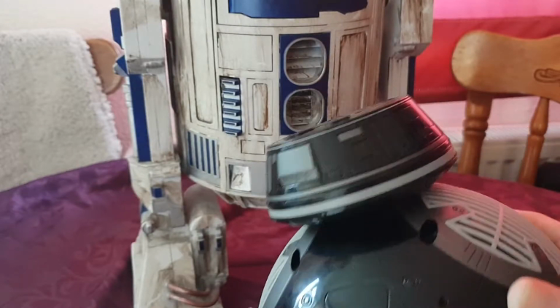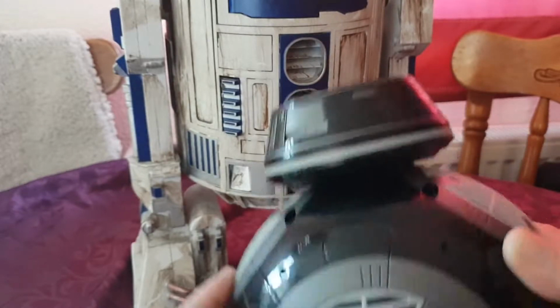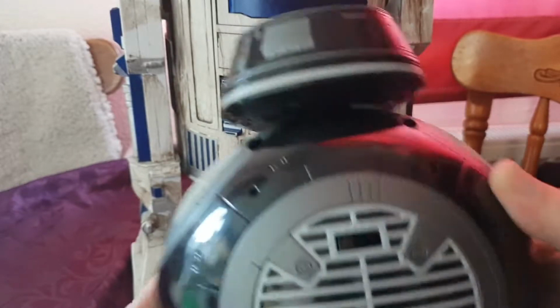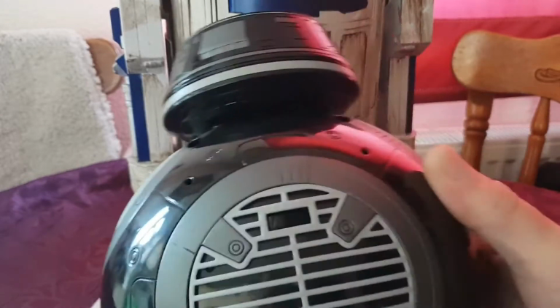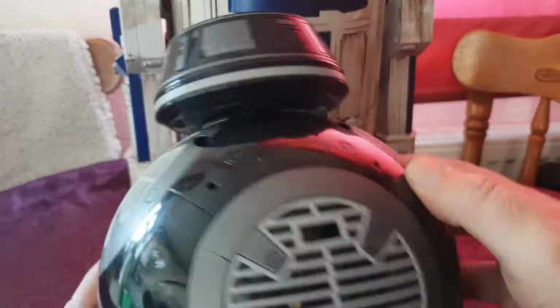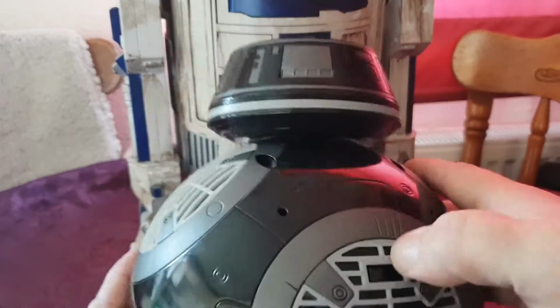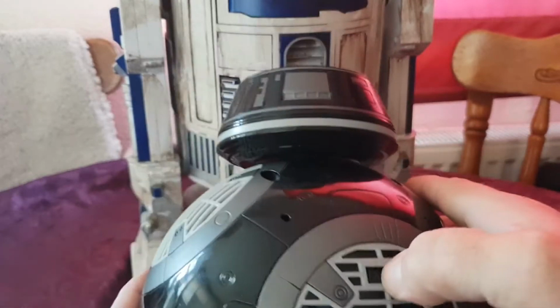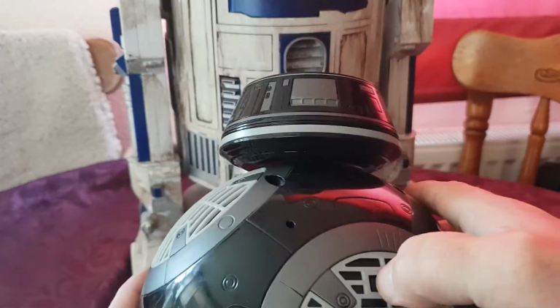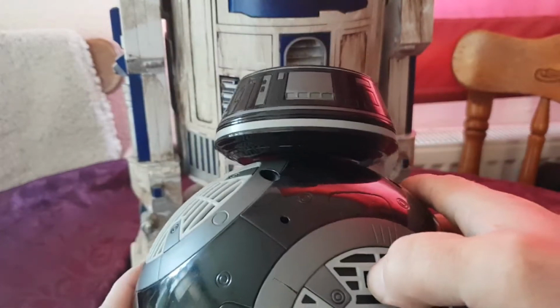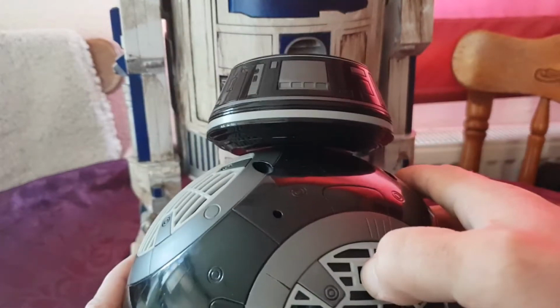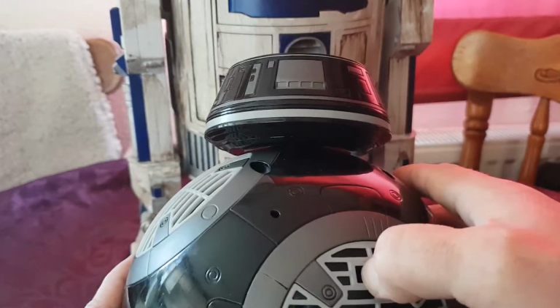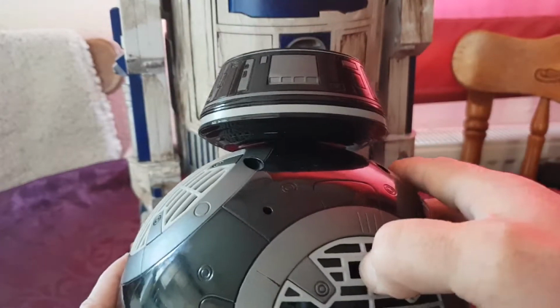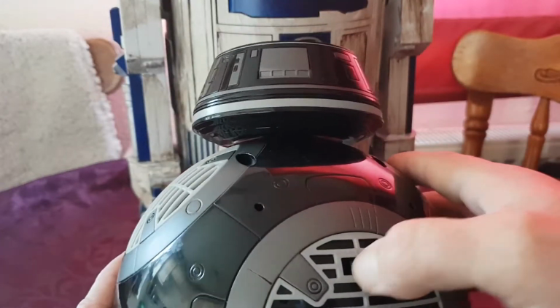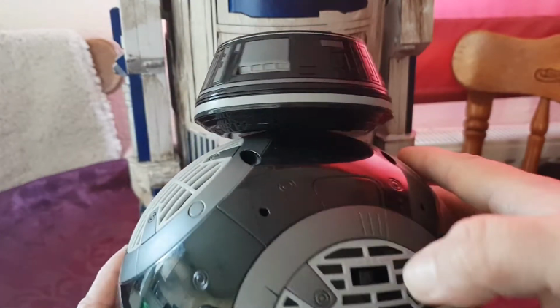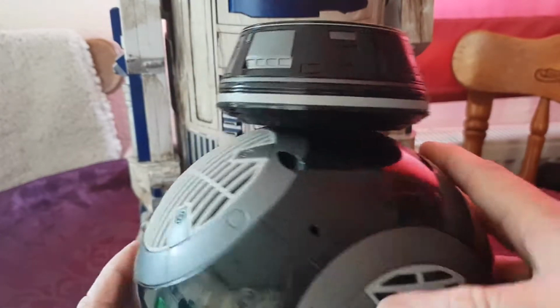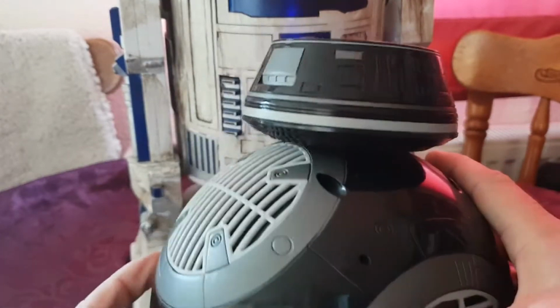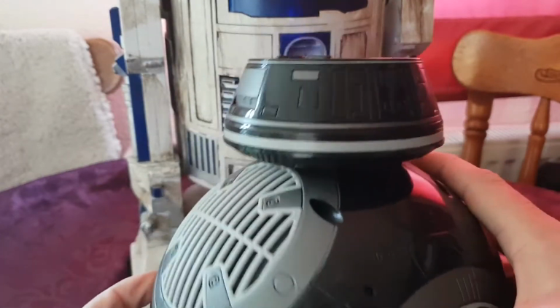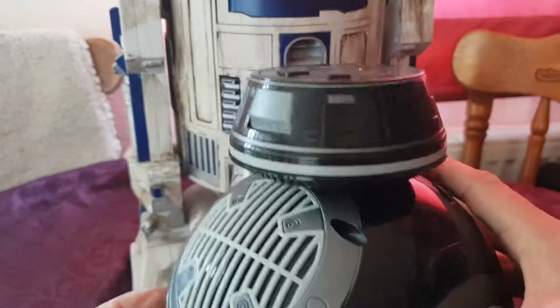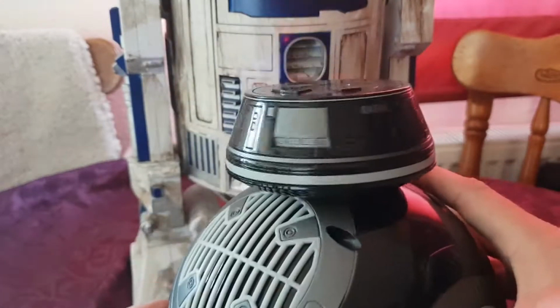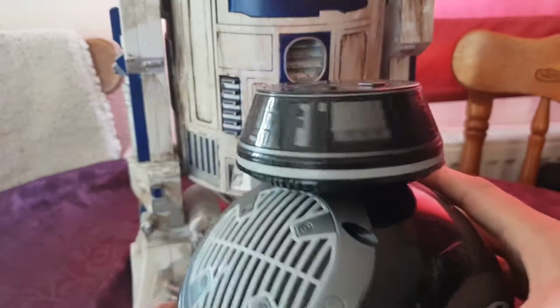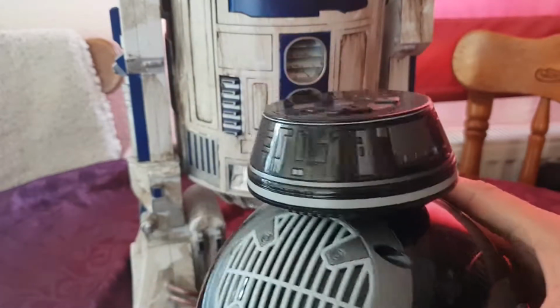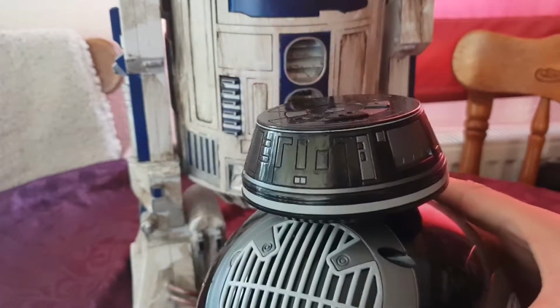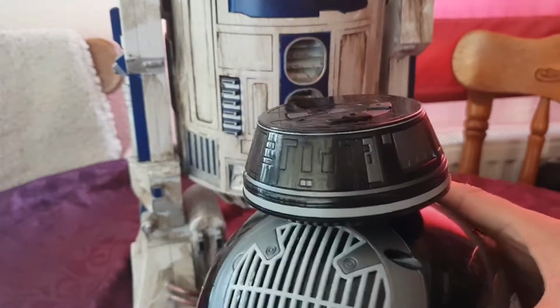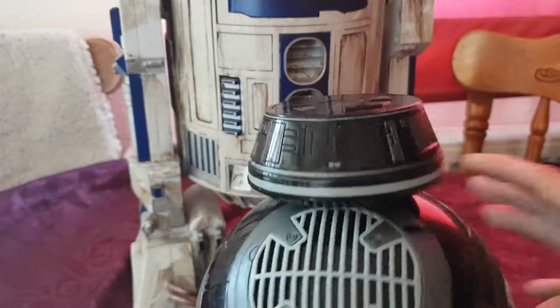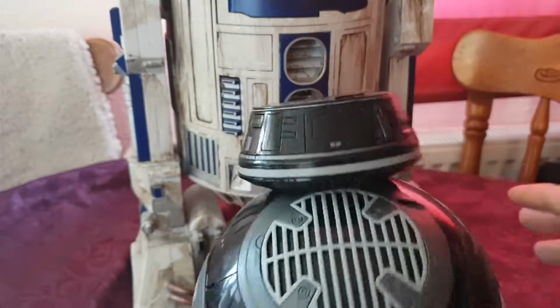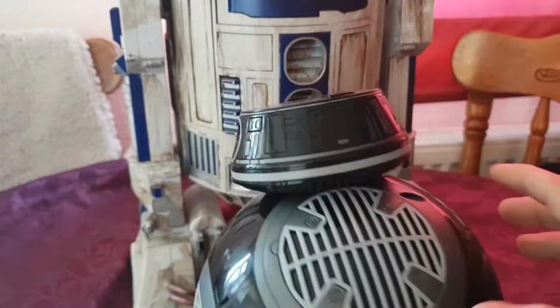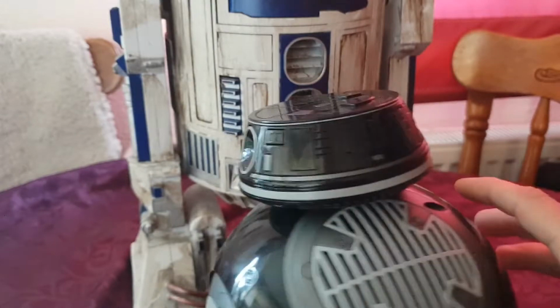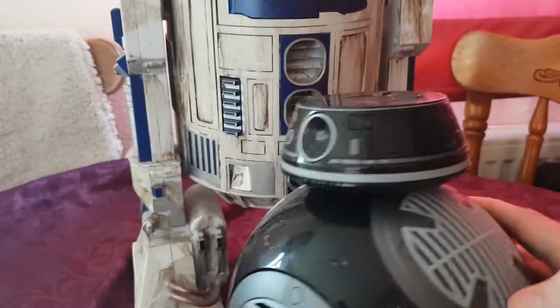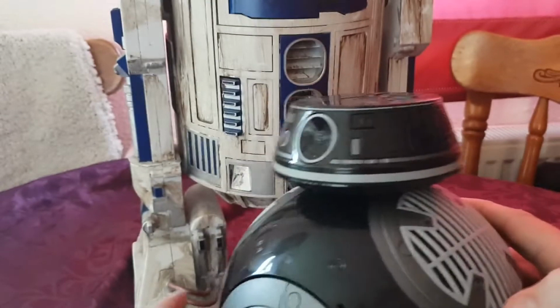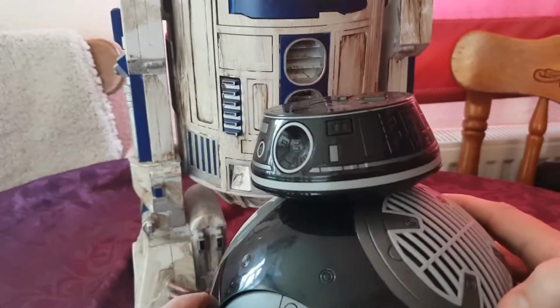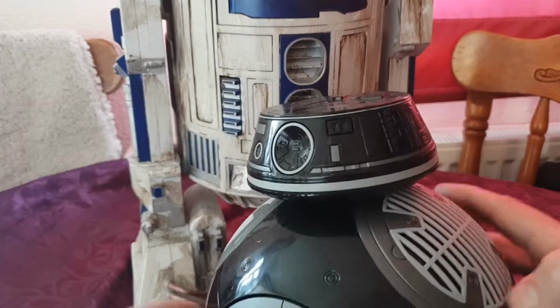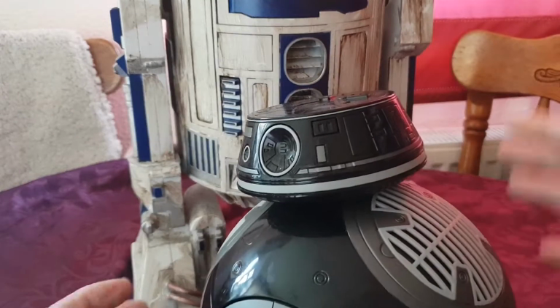But if you look carefully, that button is hidden away there.